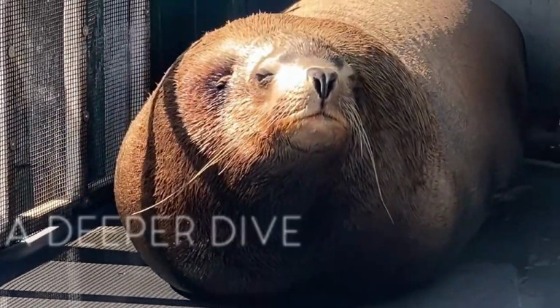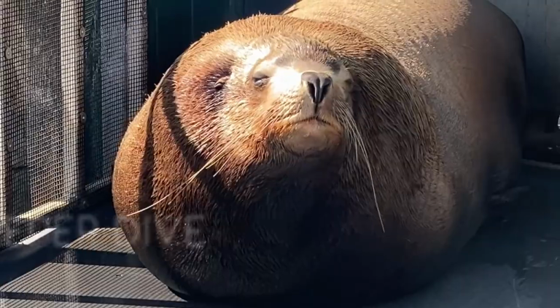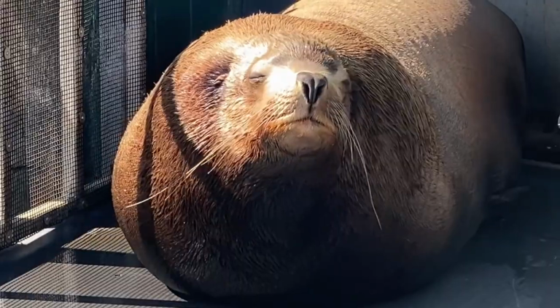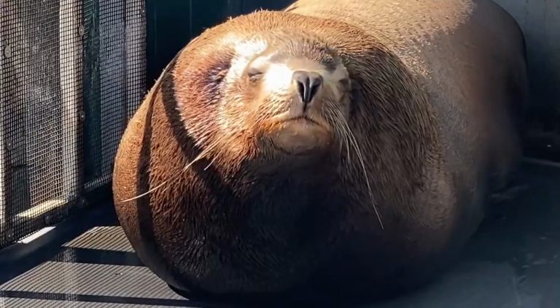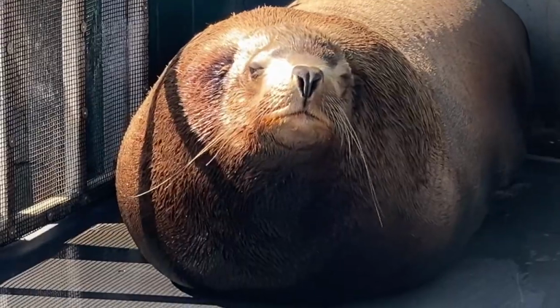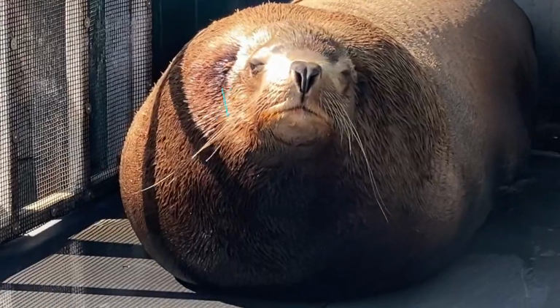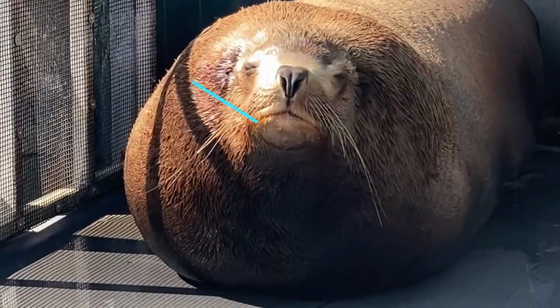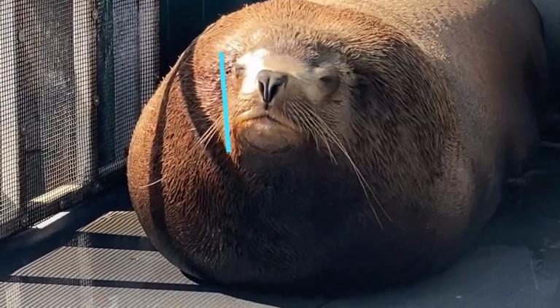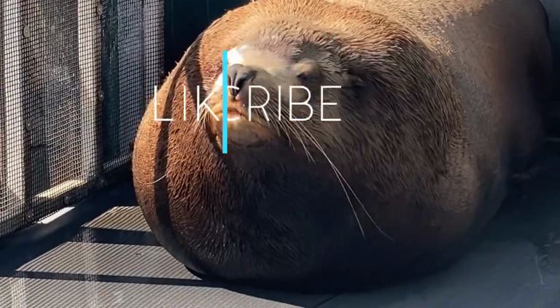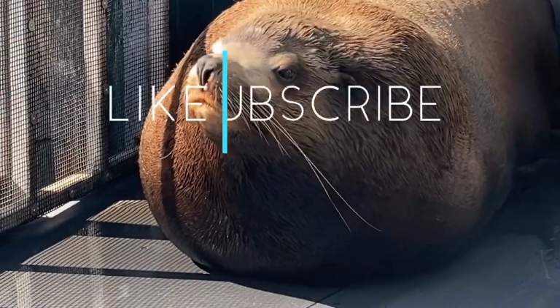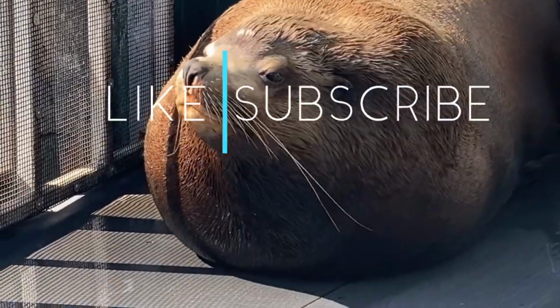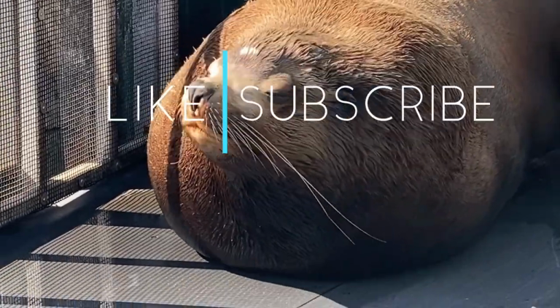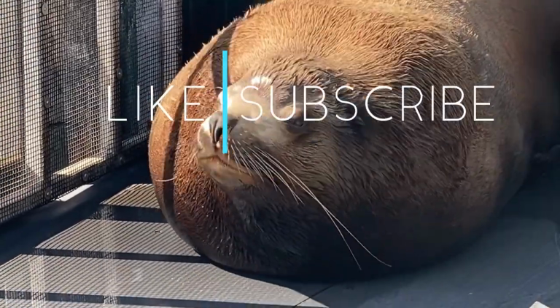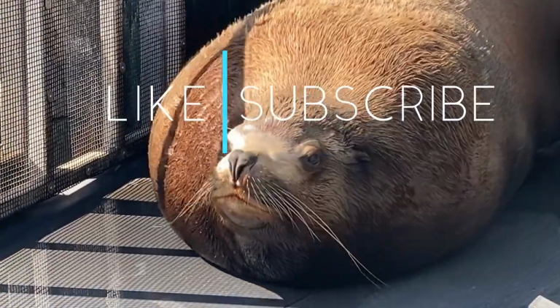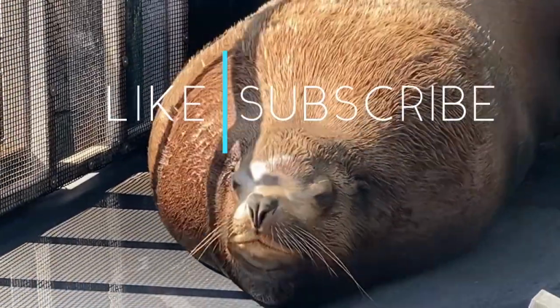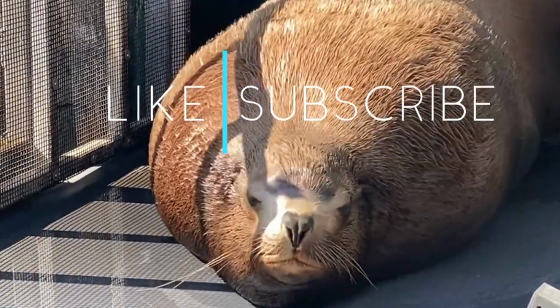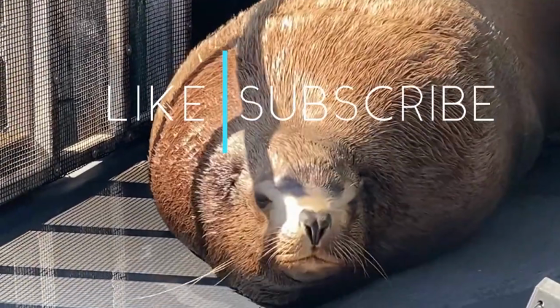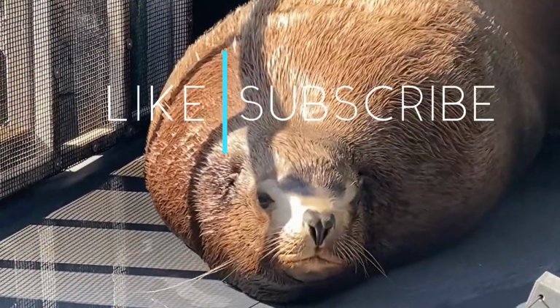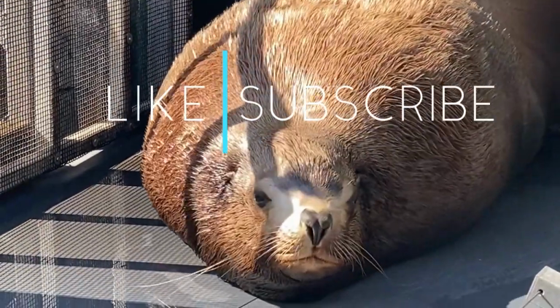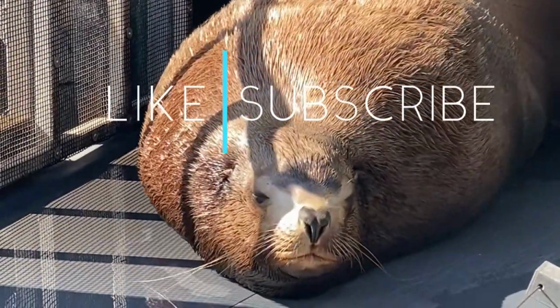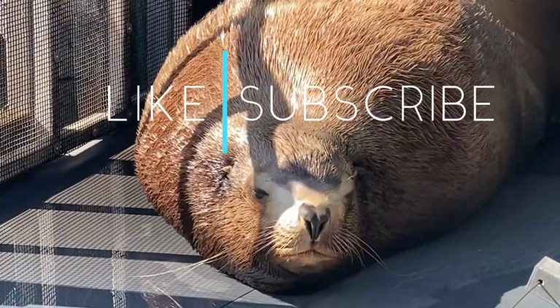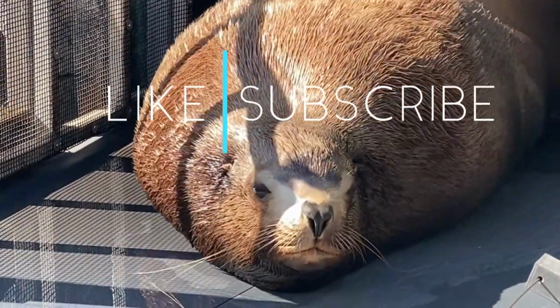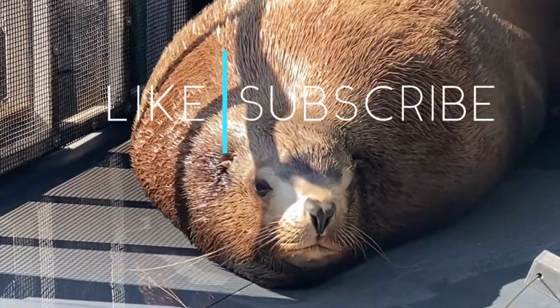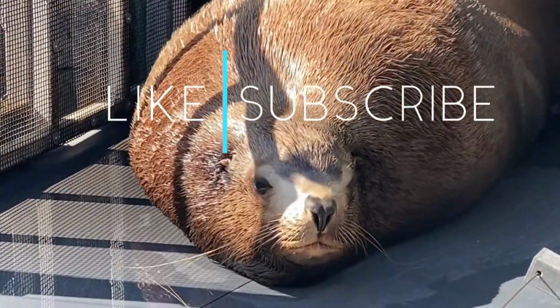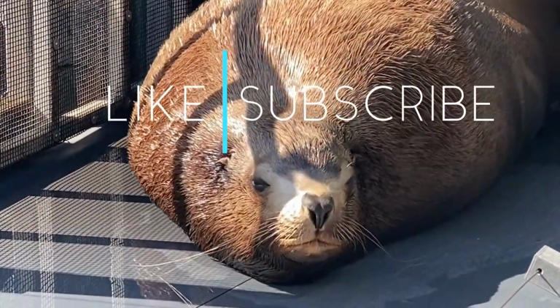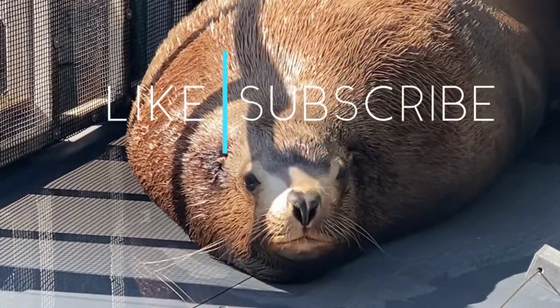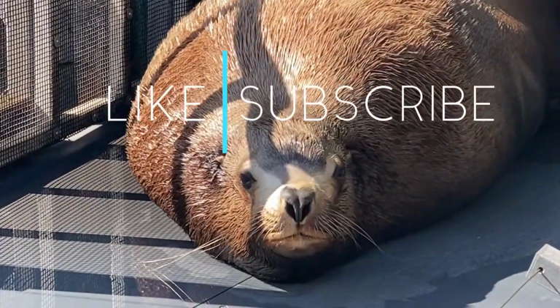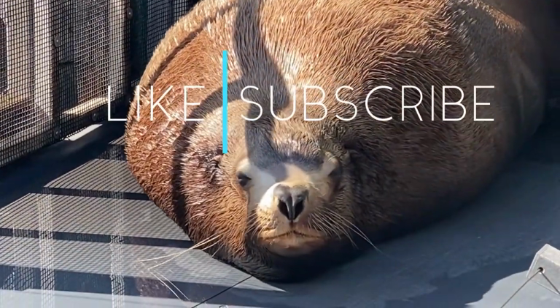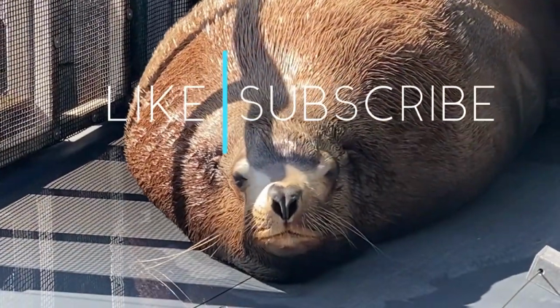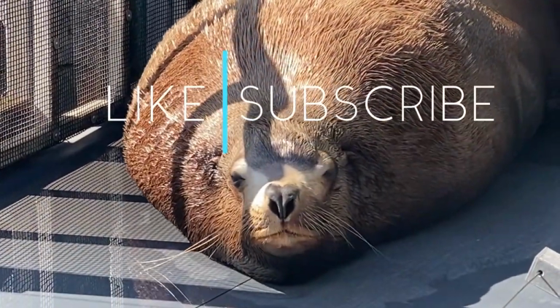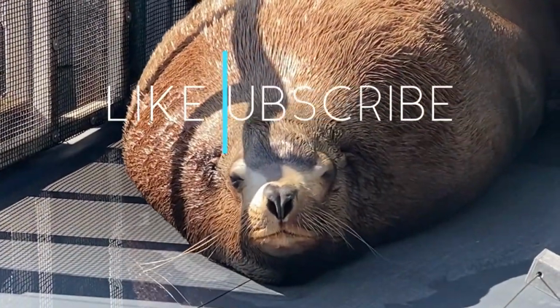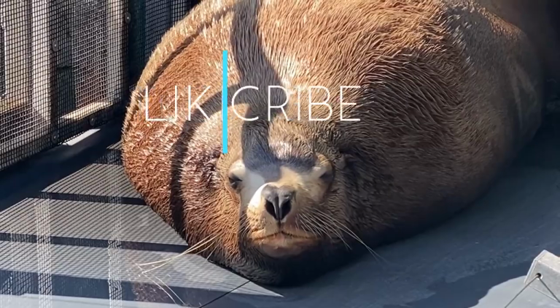Be sure to hit that like and subscribe button, and make sure to head down to the description for ways that you can help support the channel.